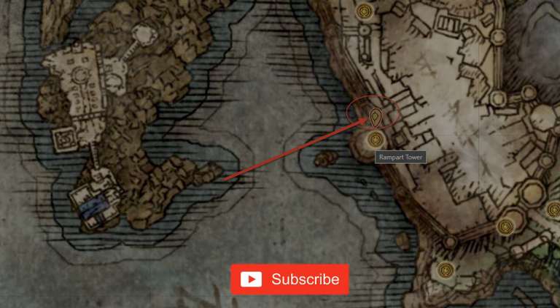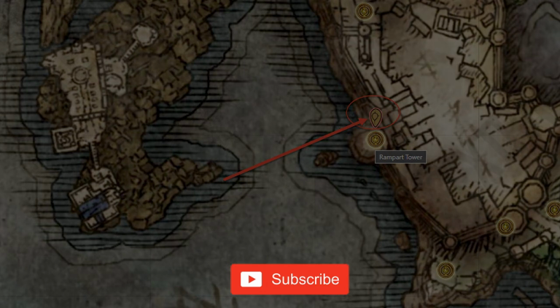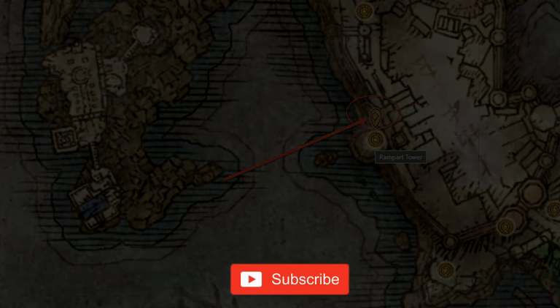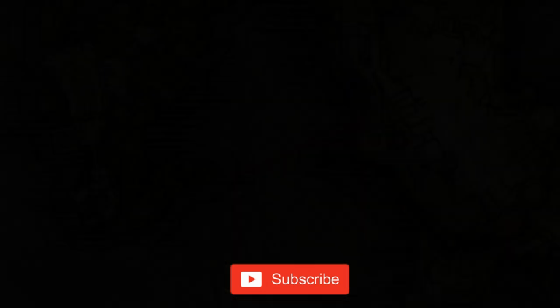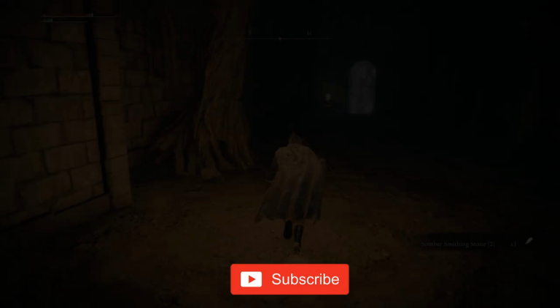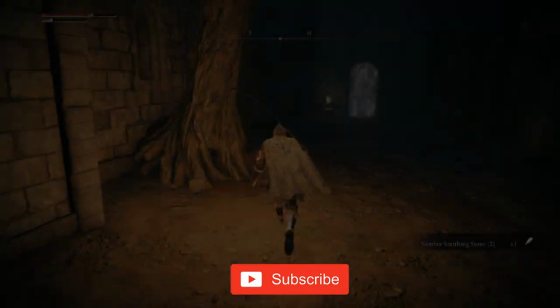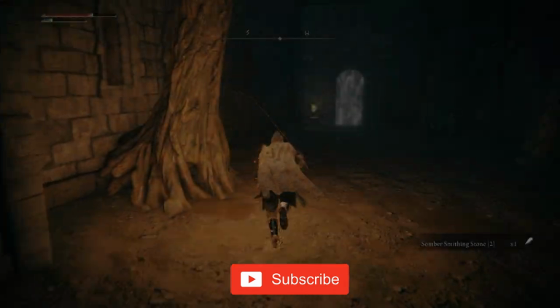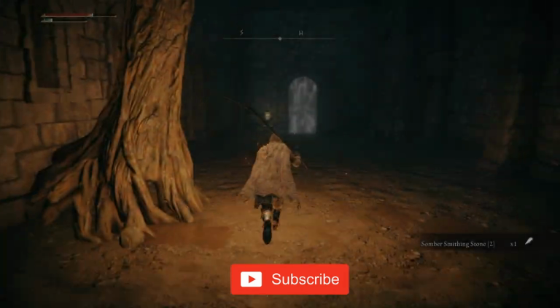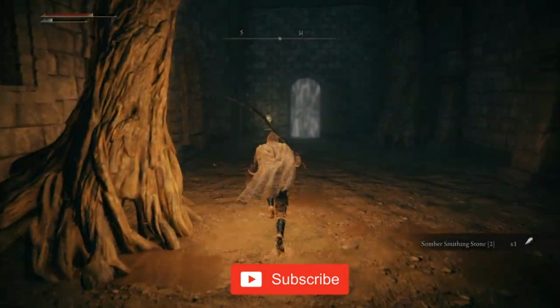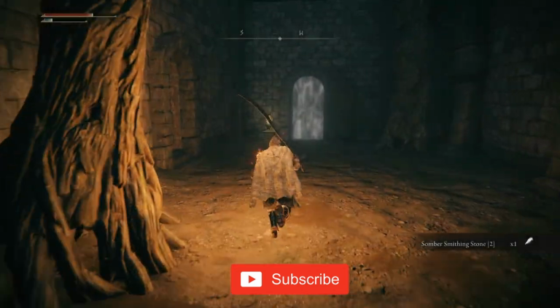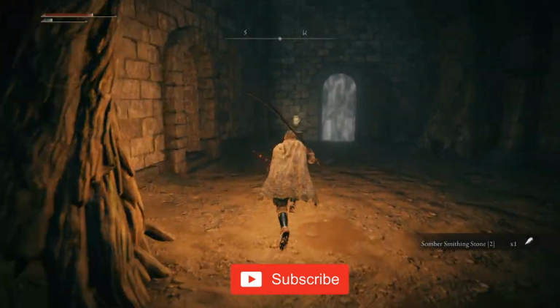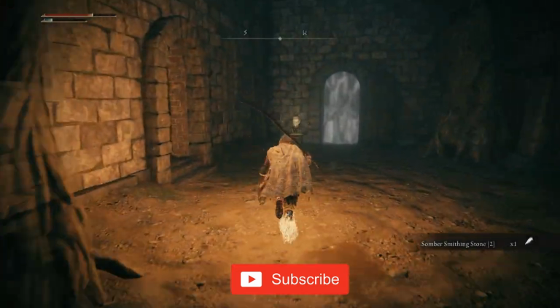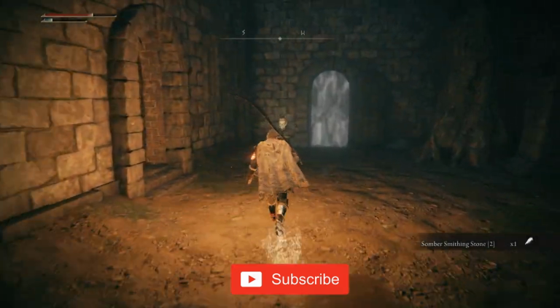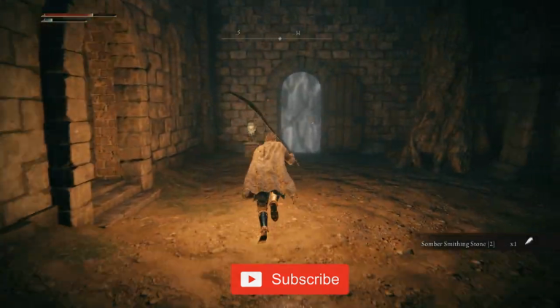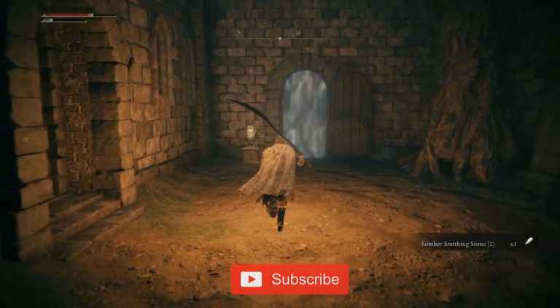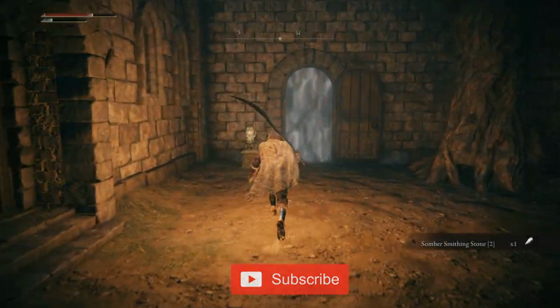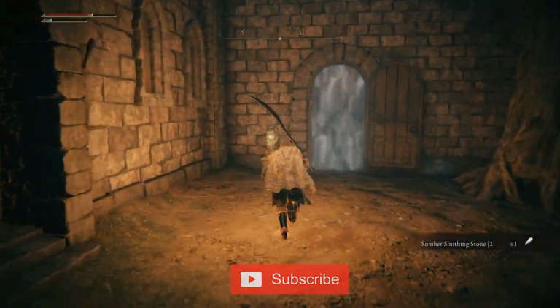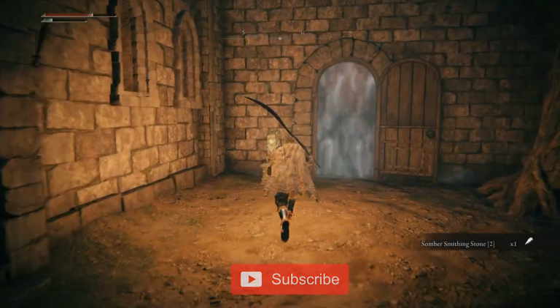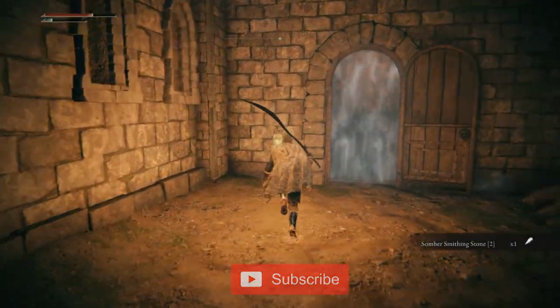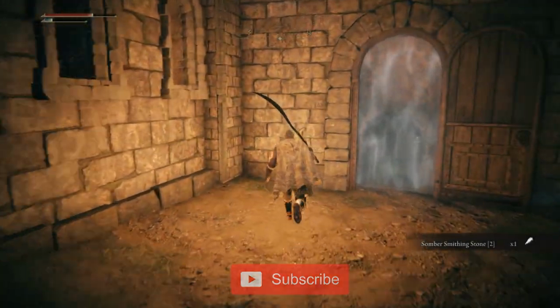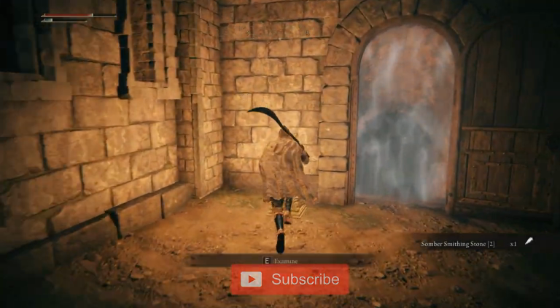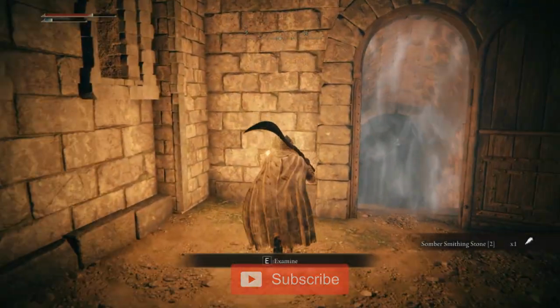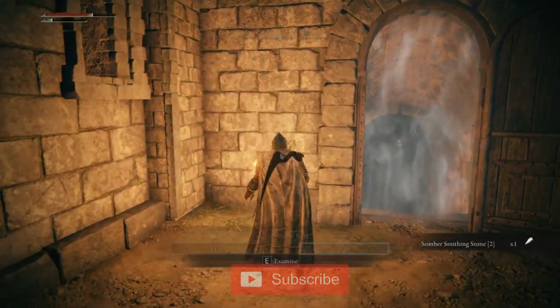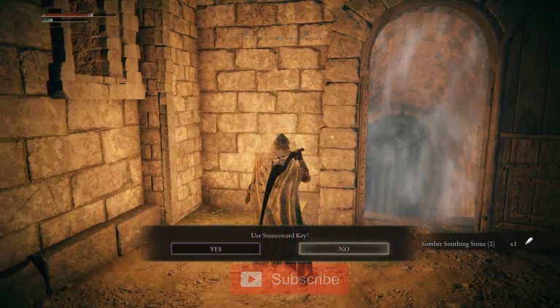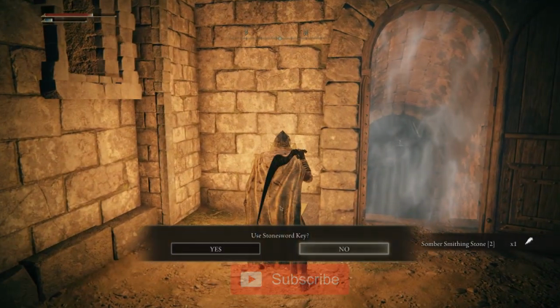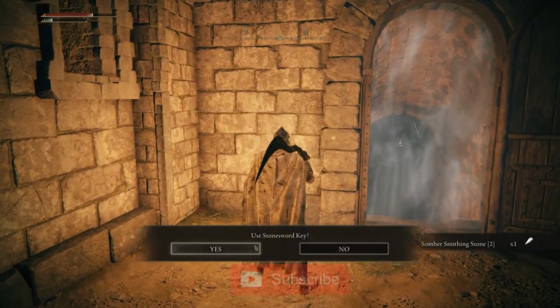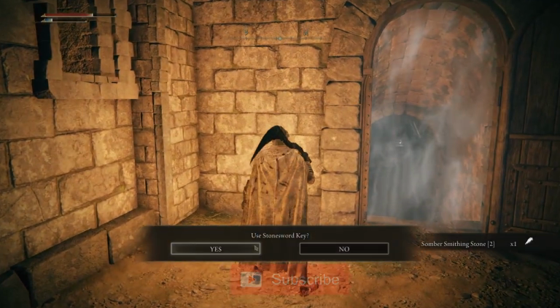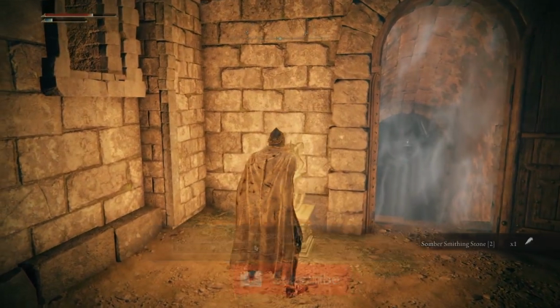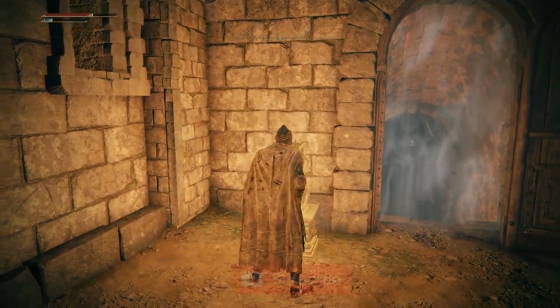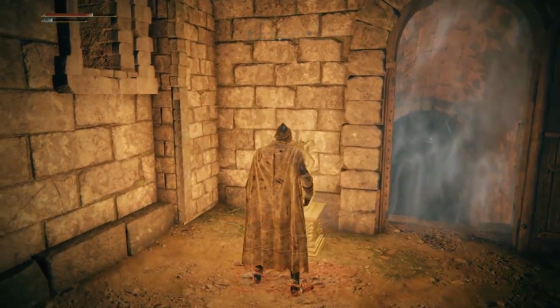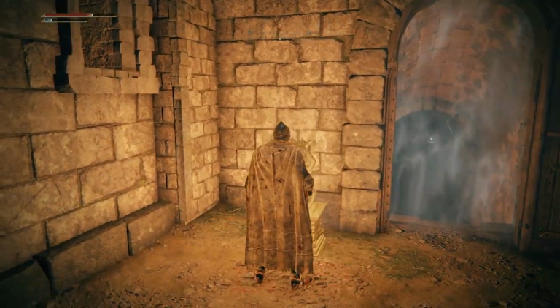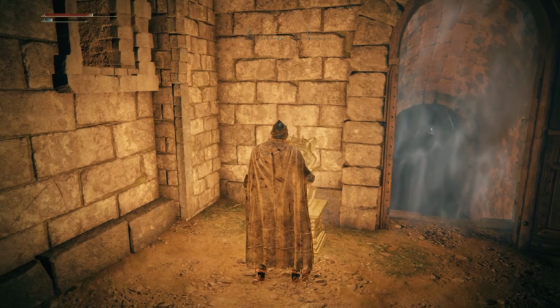You will need to use the stone sword key on the imp statue to dispel the white fog that's blocking the doorway.